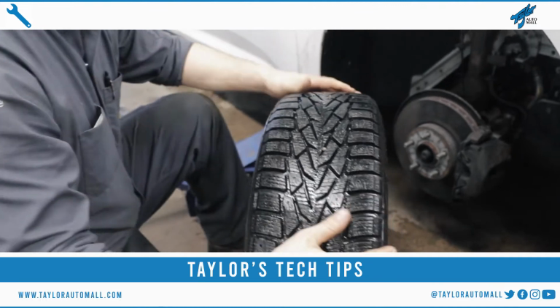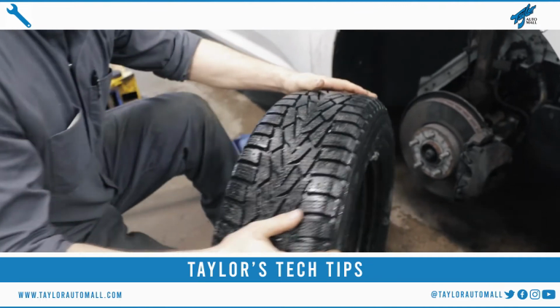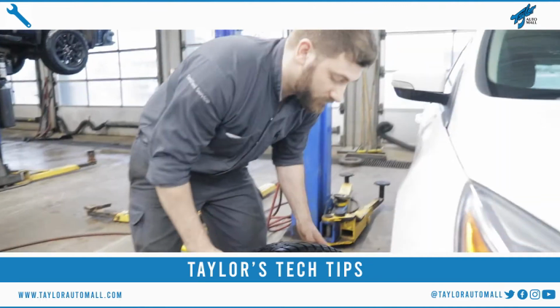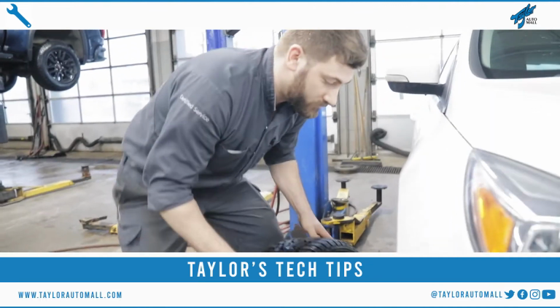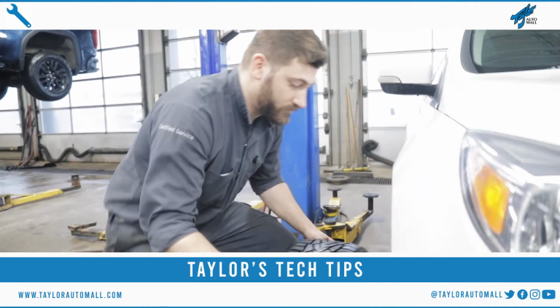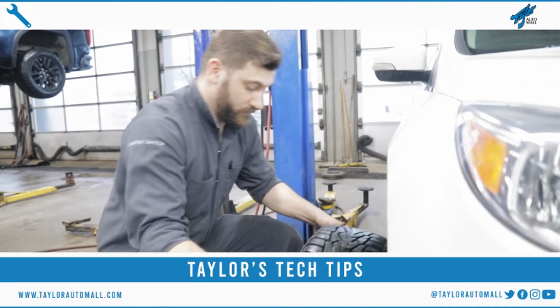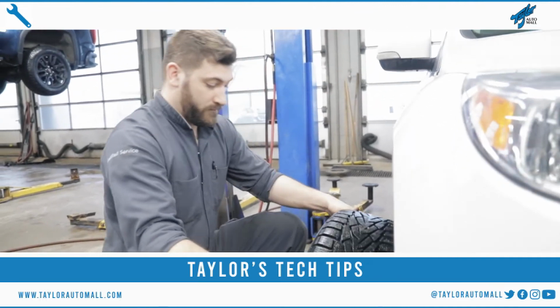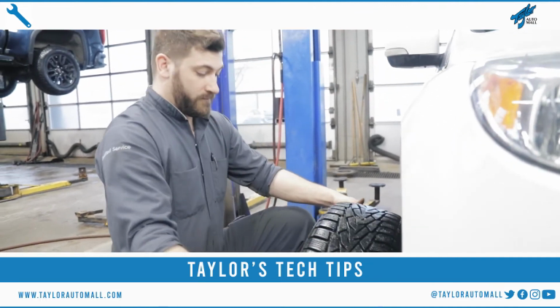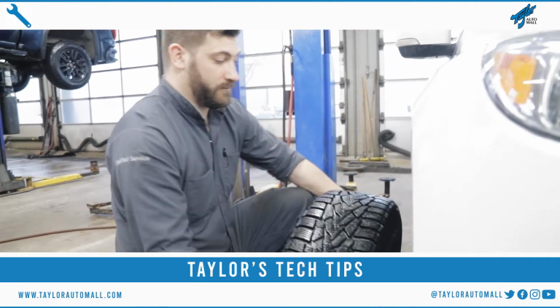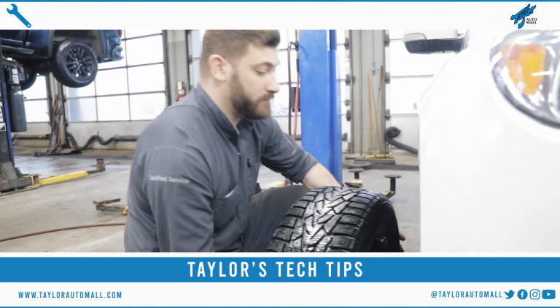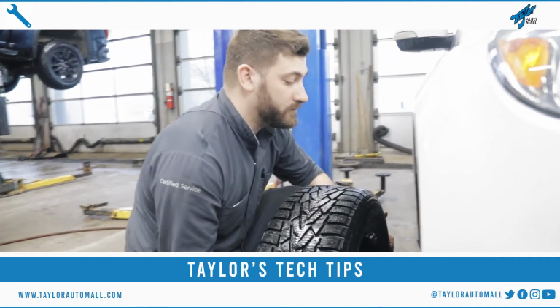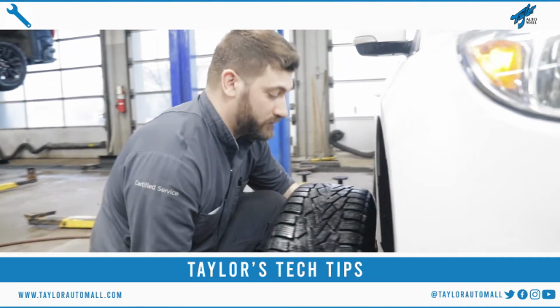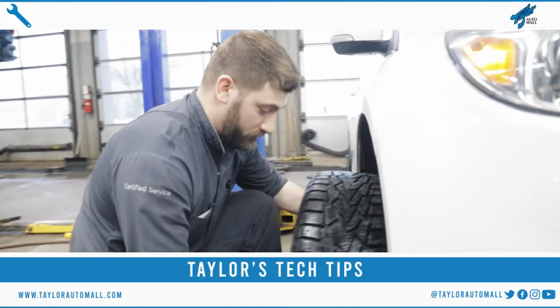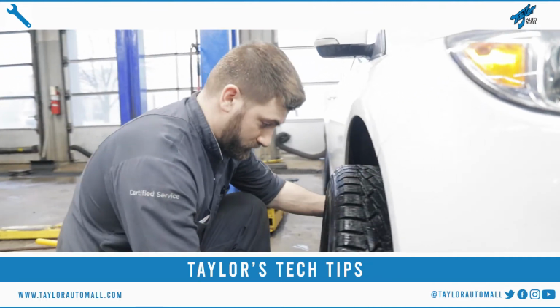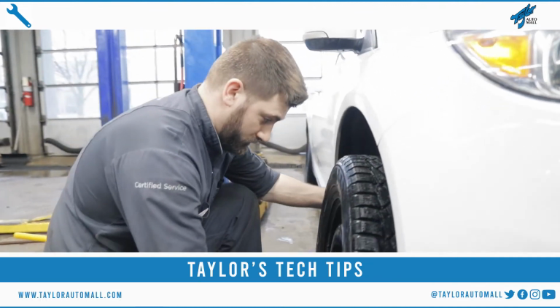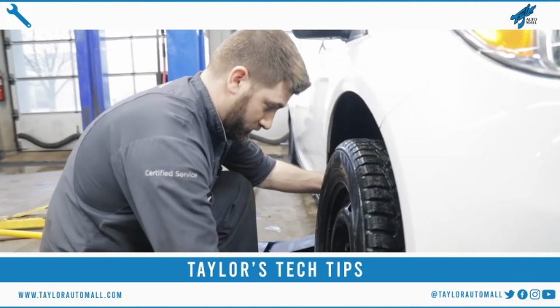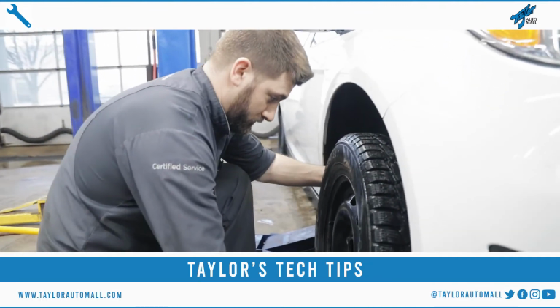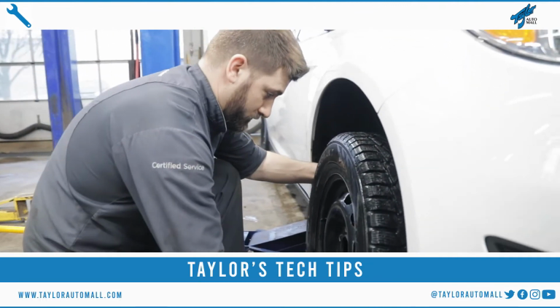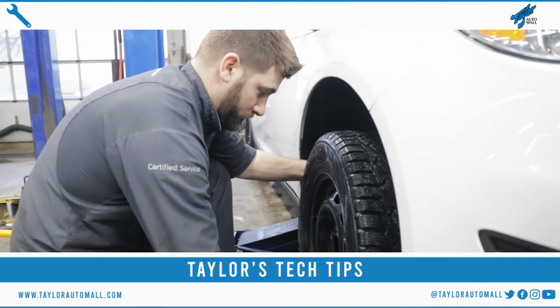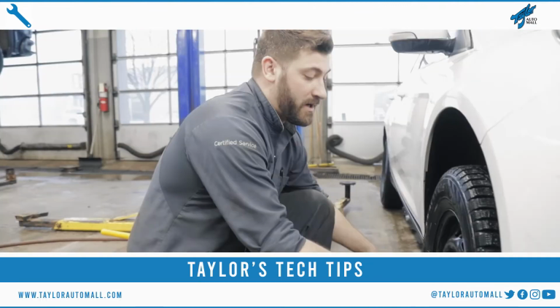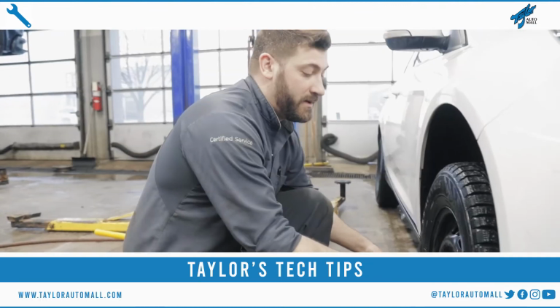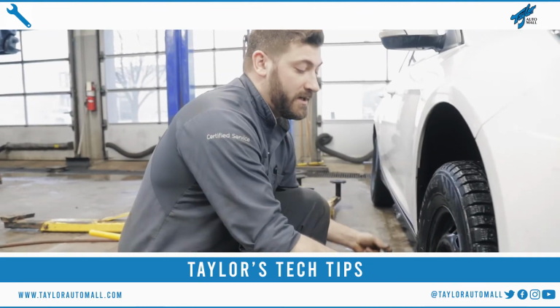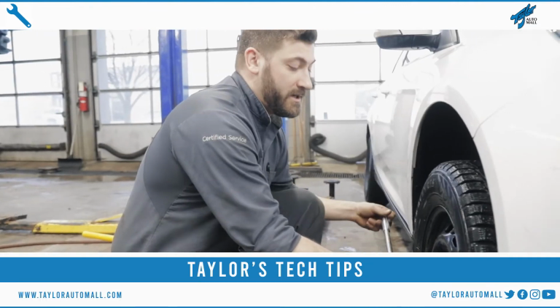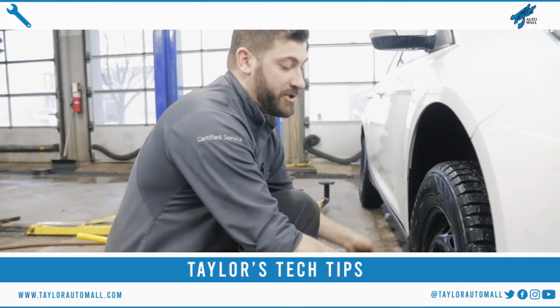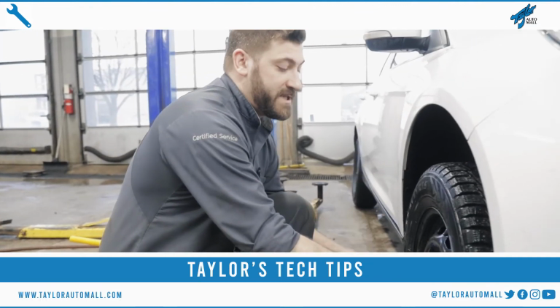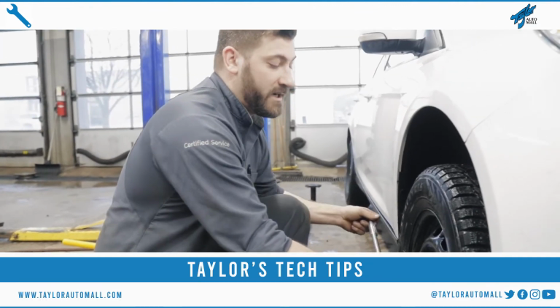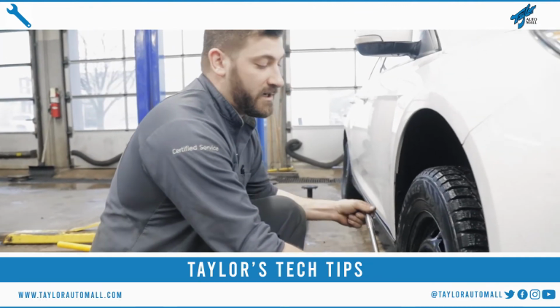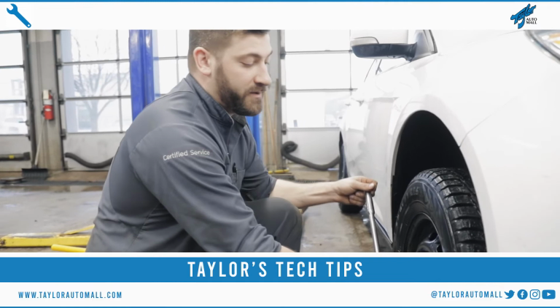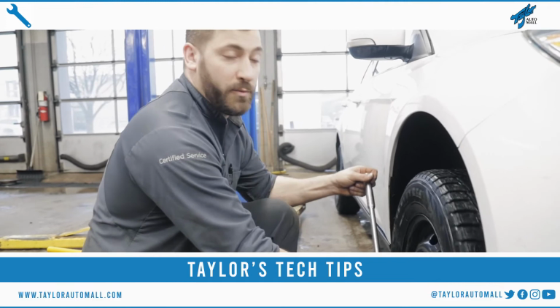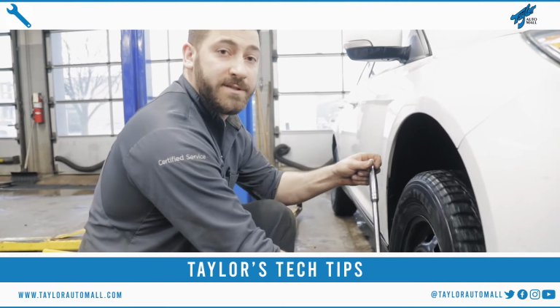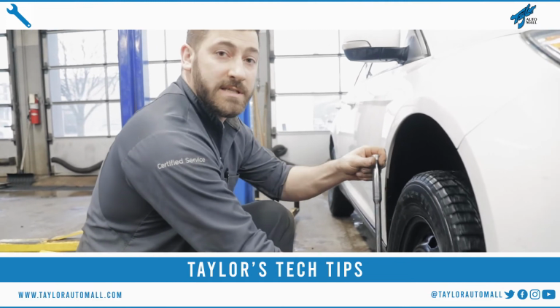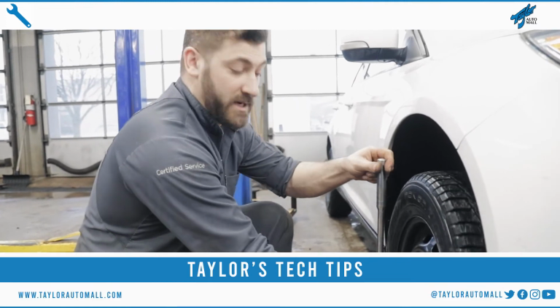Once you get your tire back on and all your nuts are on, what you want to do is tighten them up just snug enough till the wheel starts spinning.